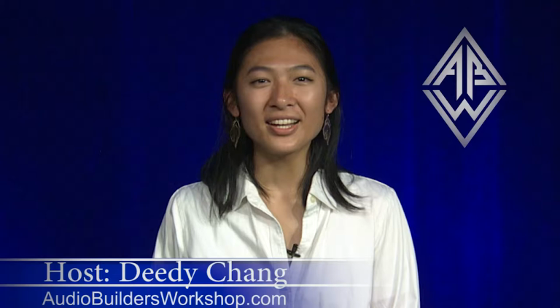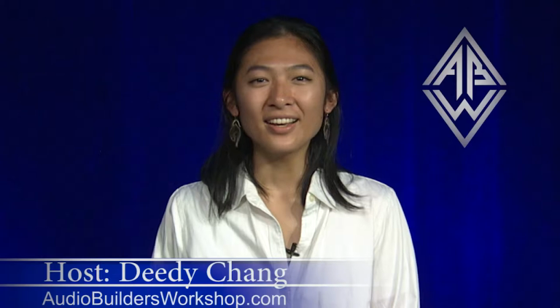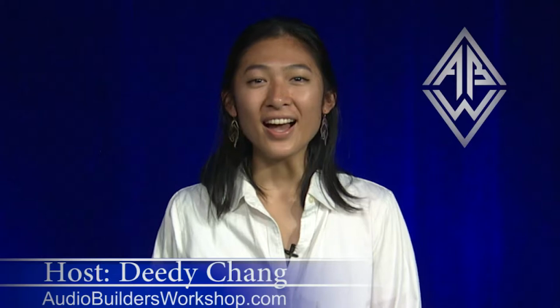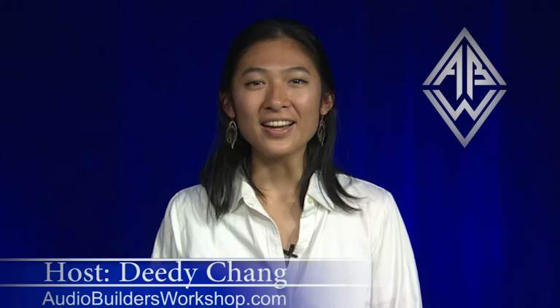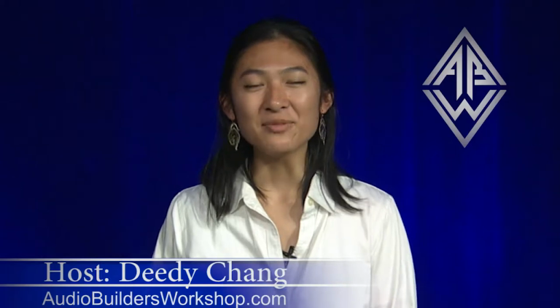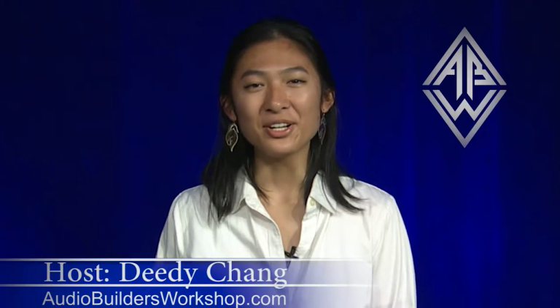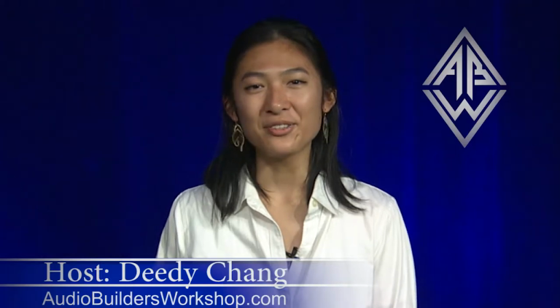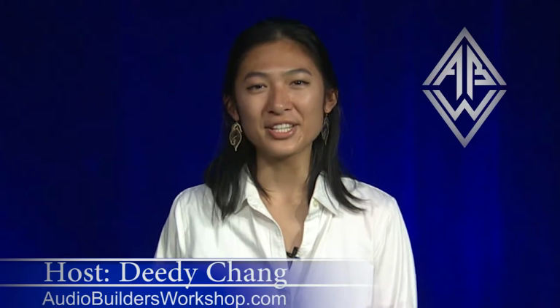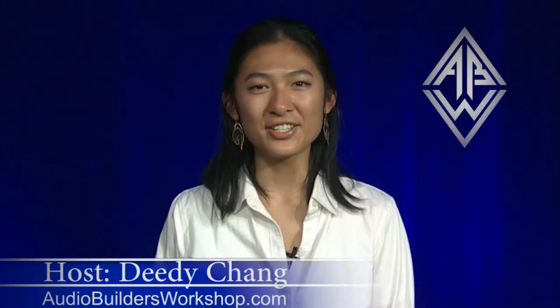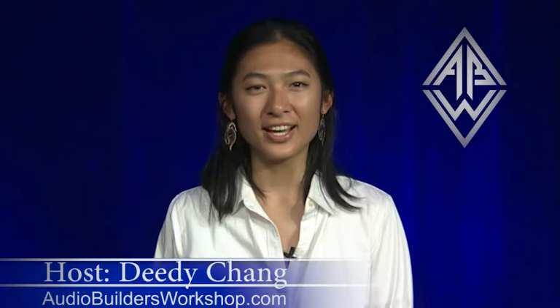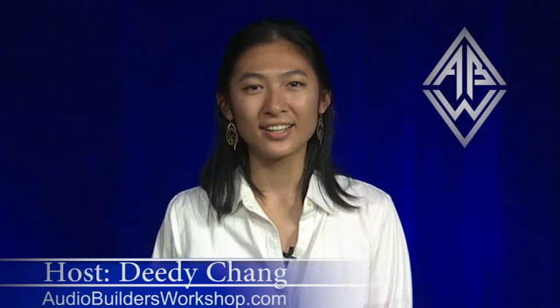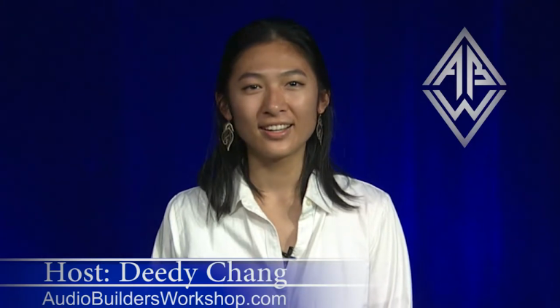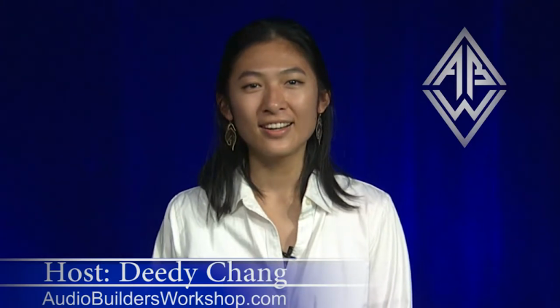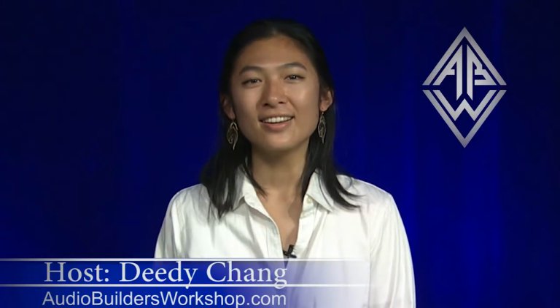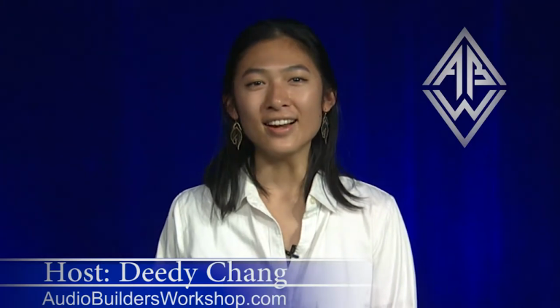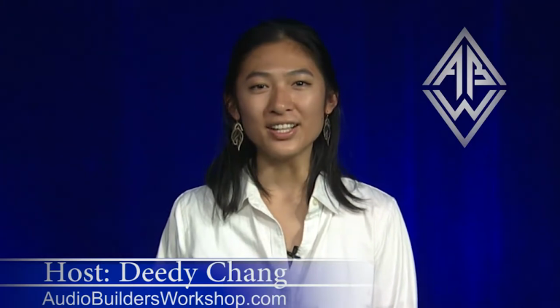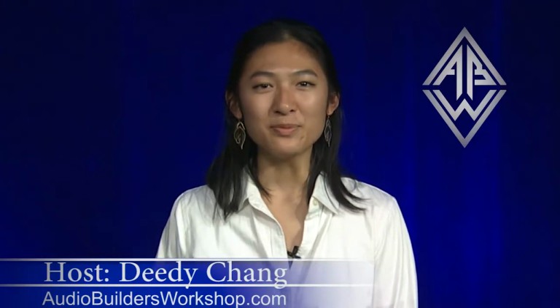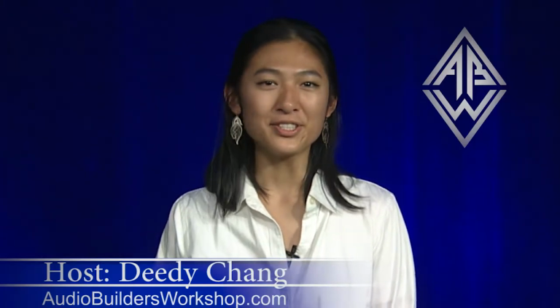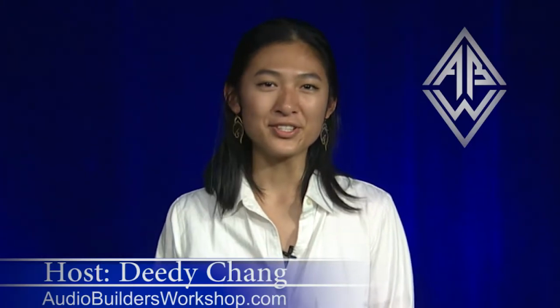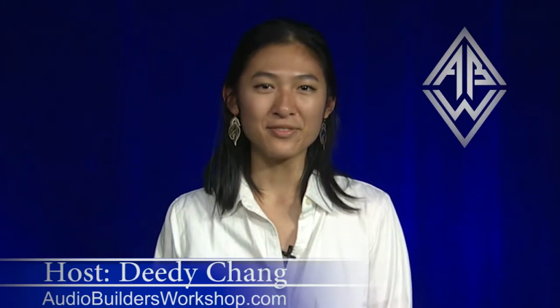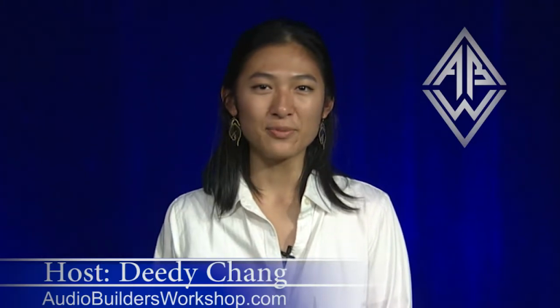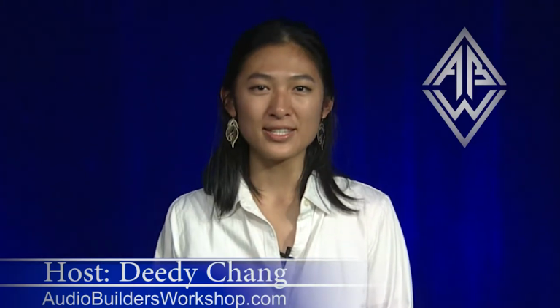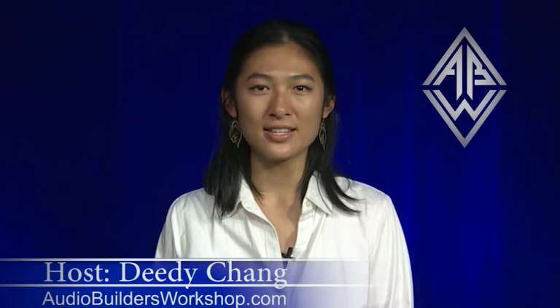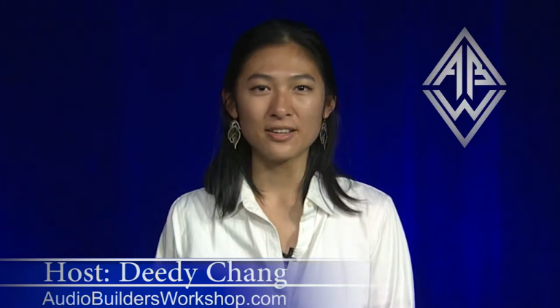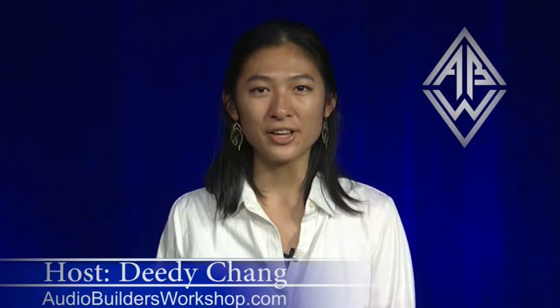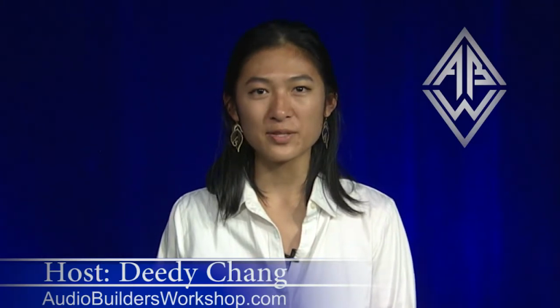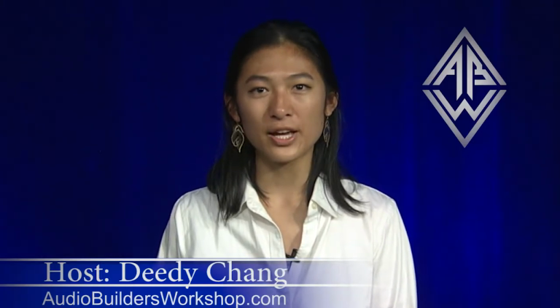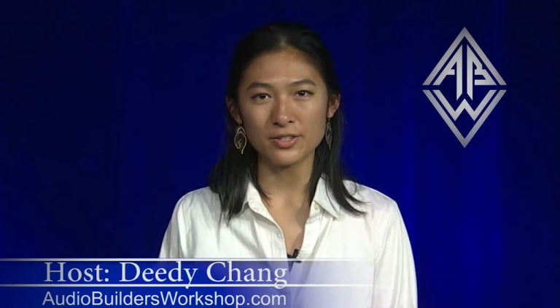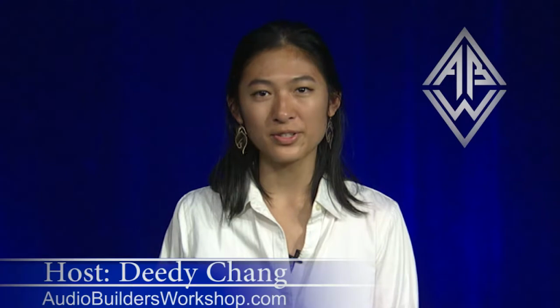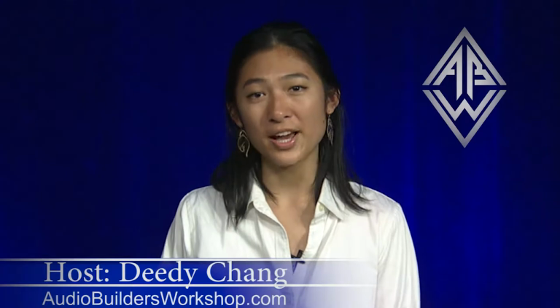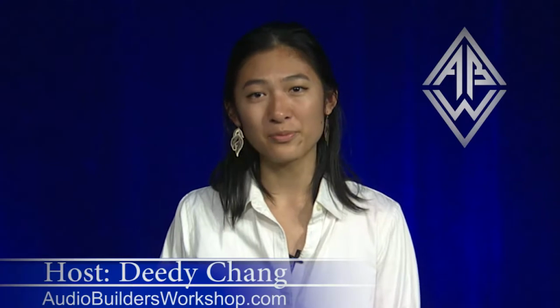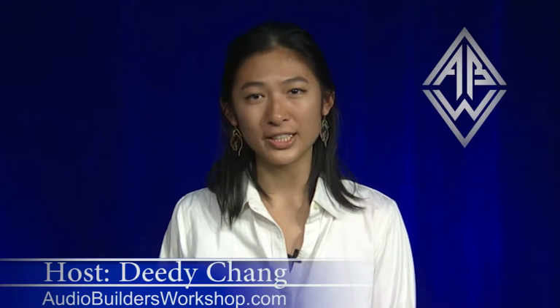Hi, I'm your host, Didi Che. Audio Builders TV presents Effects Pedals with Adam Brilla.